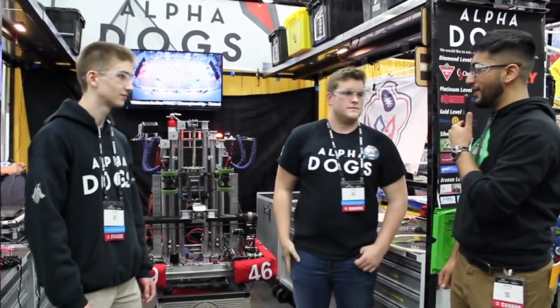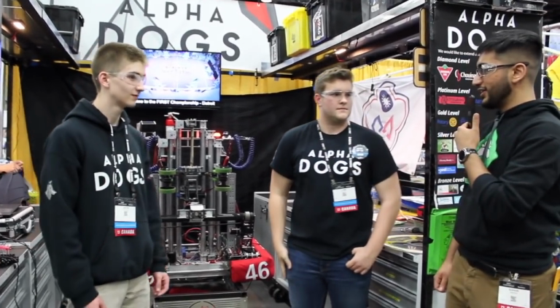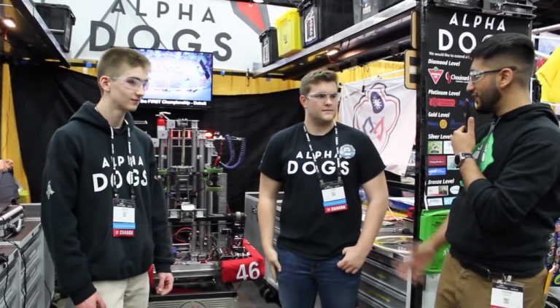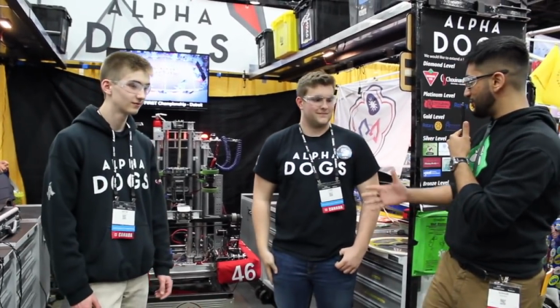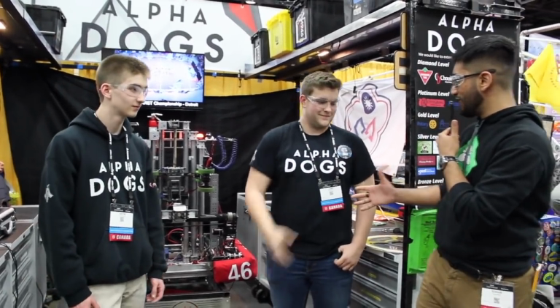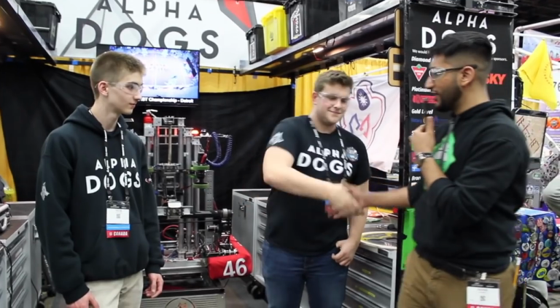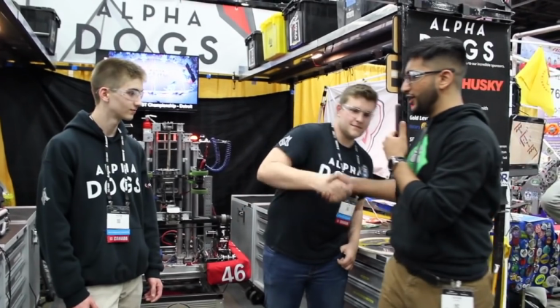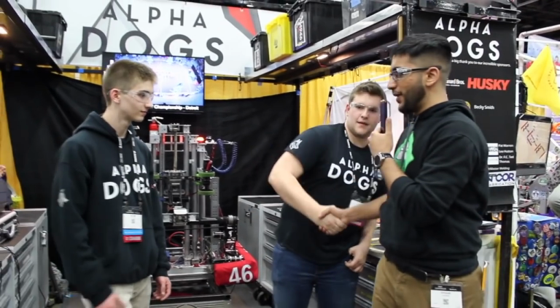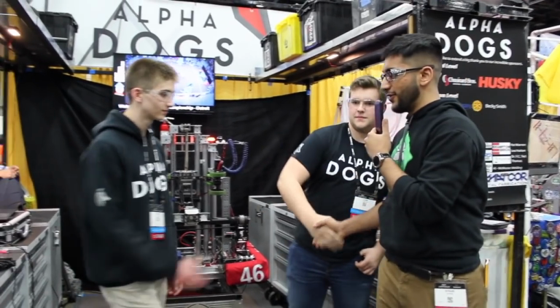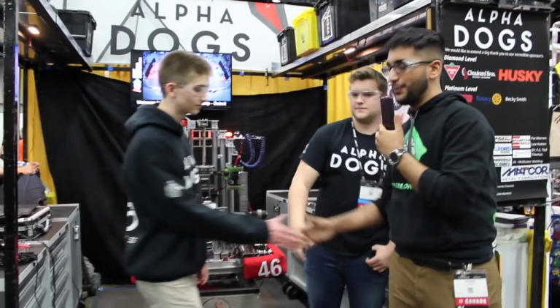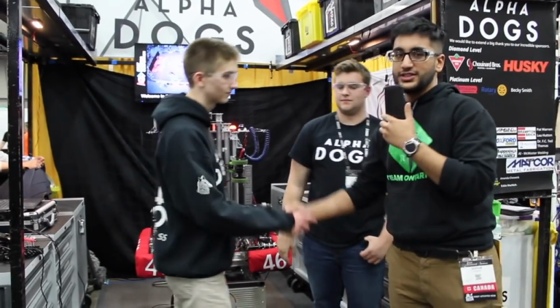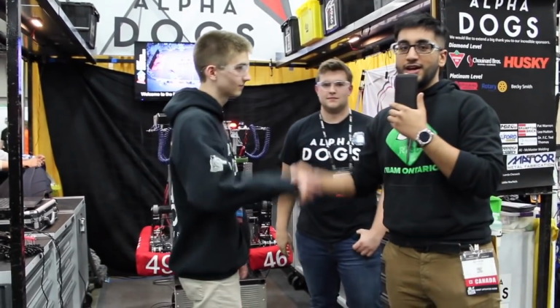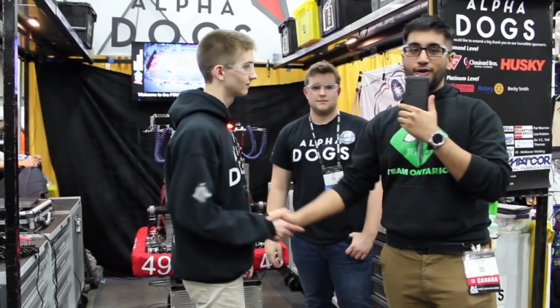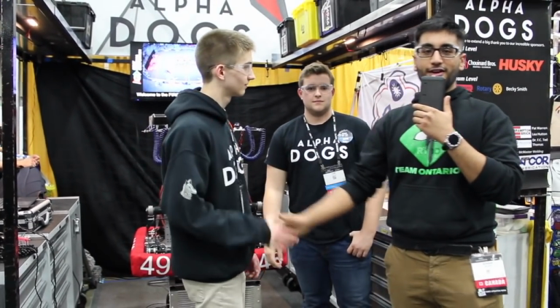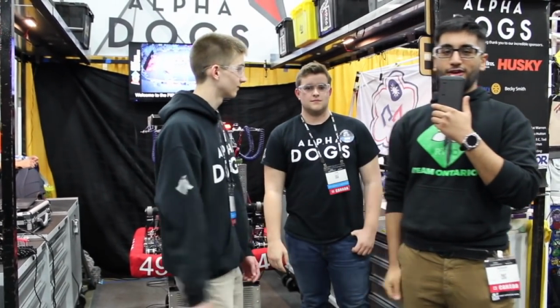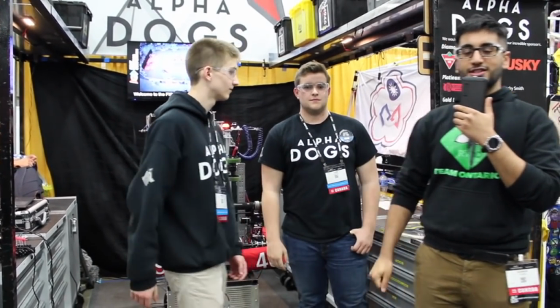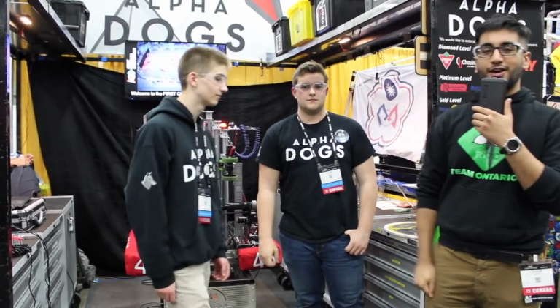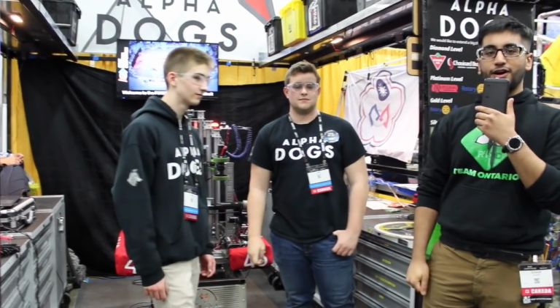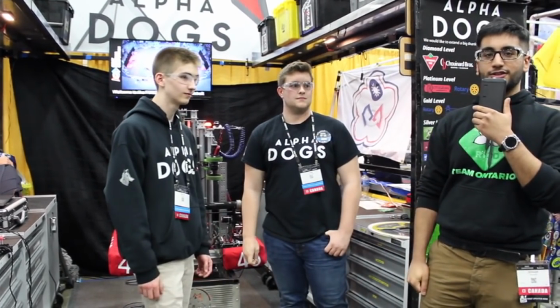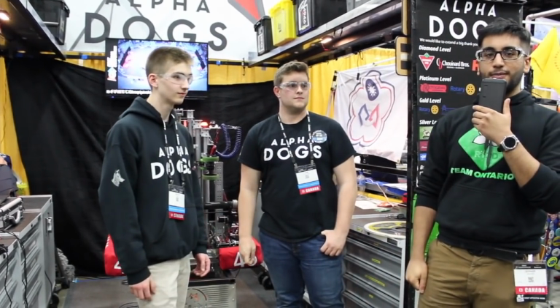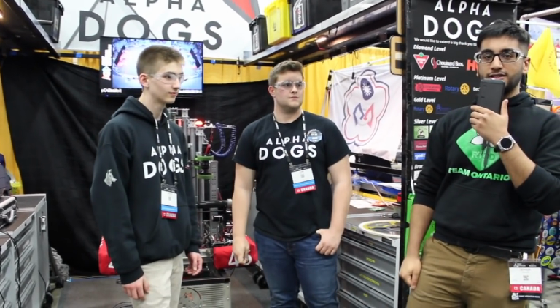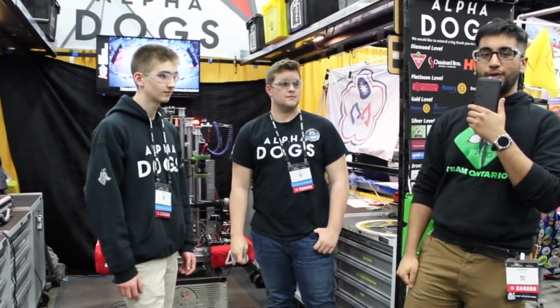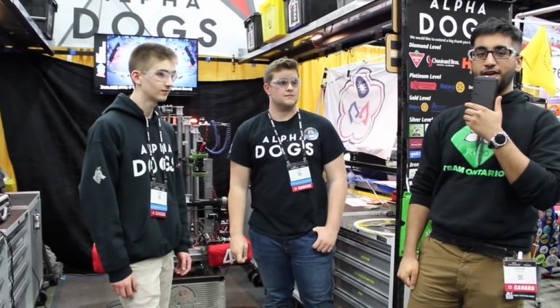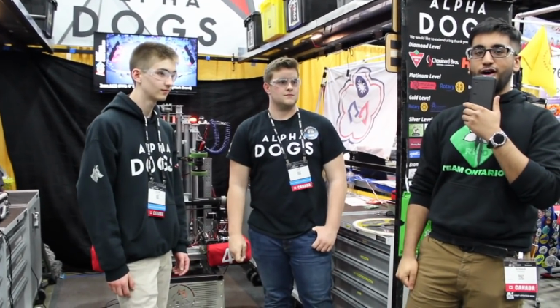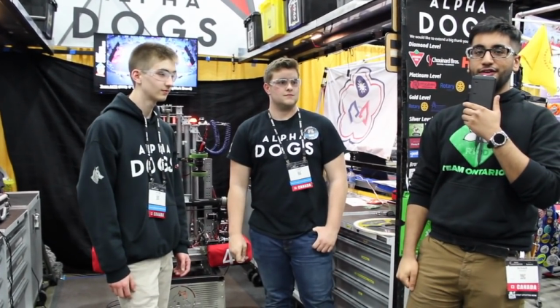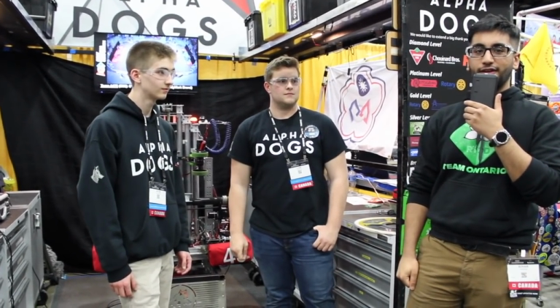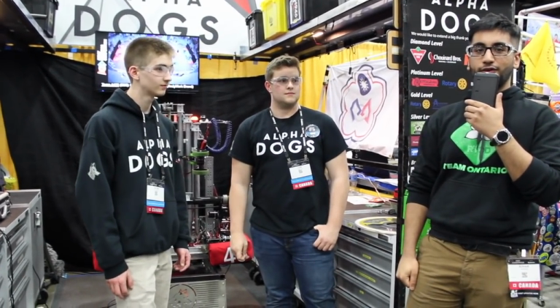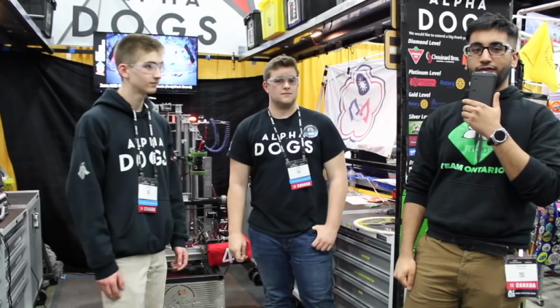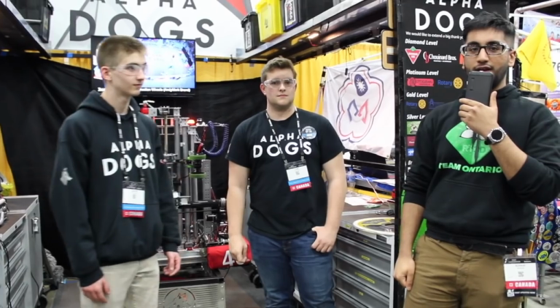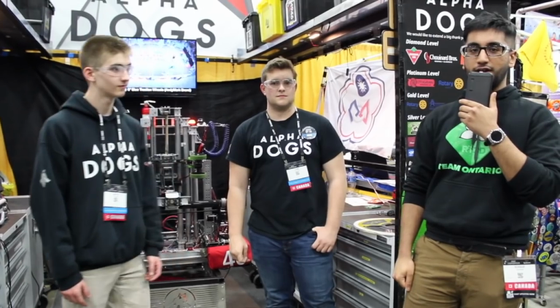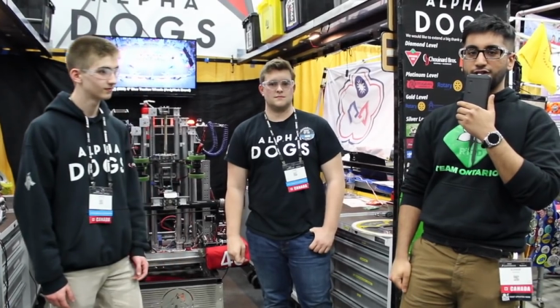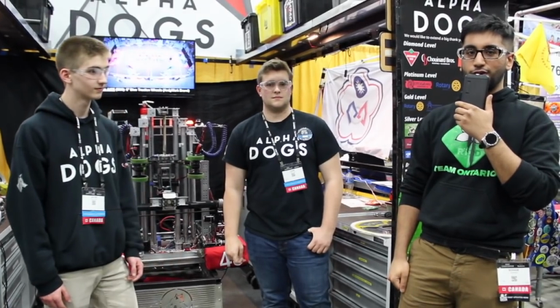Well, best of luck, guys. It's been great talking to you here on Behind the Bumpers. 4946, the Alpha Dogs, looking to make a deep run here on the Daly Field here in Detroit.